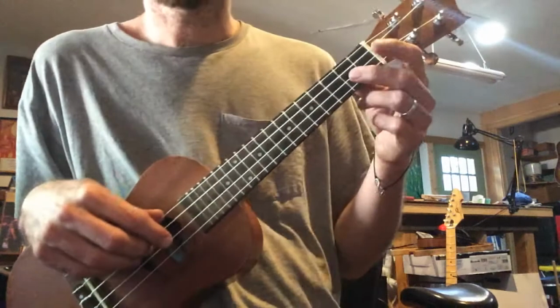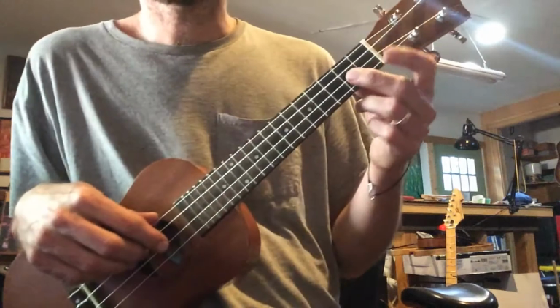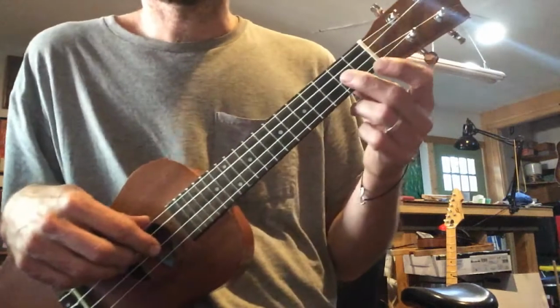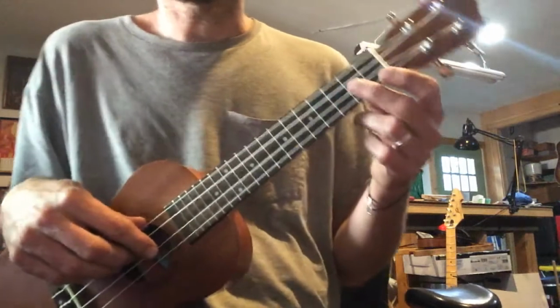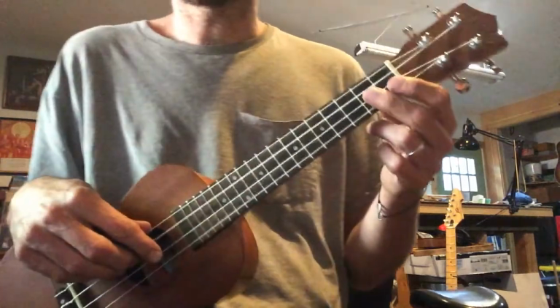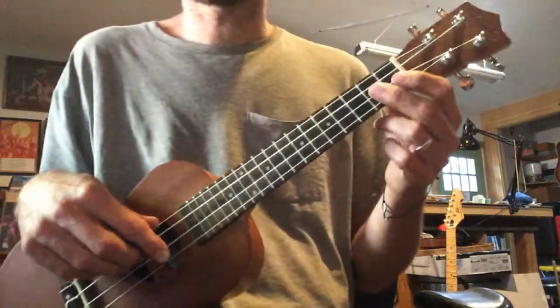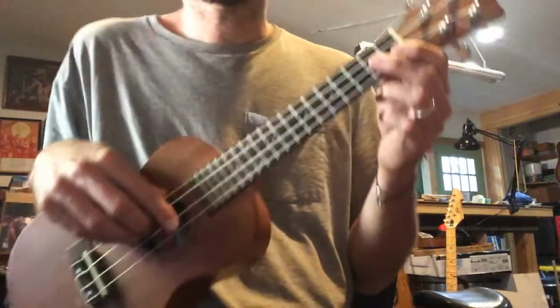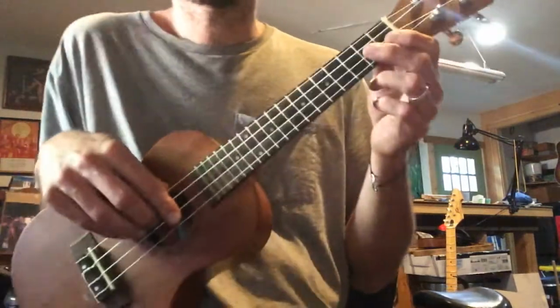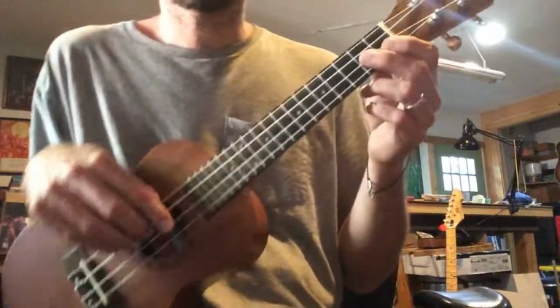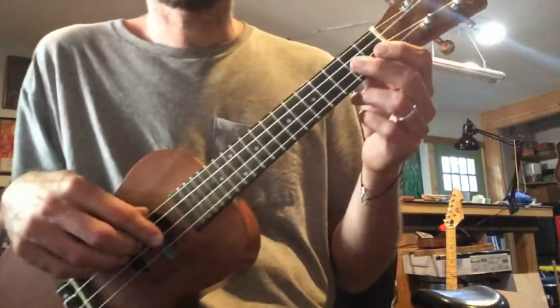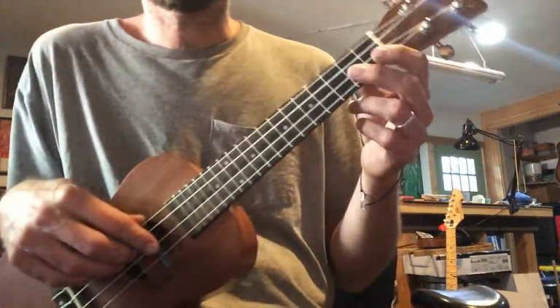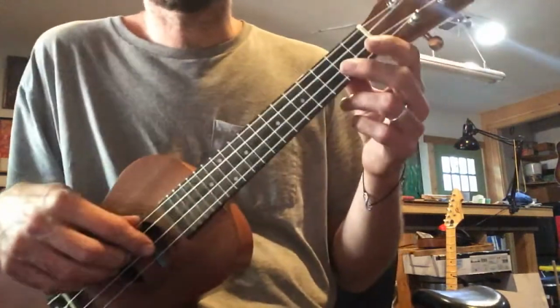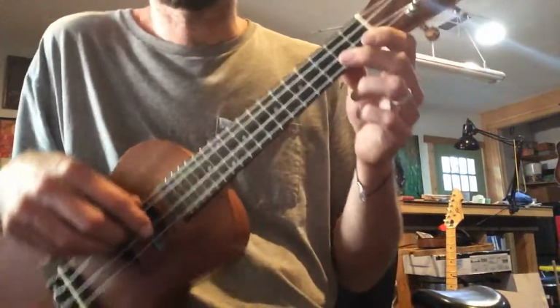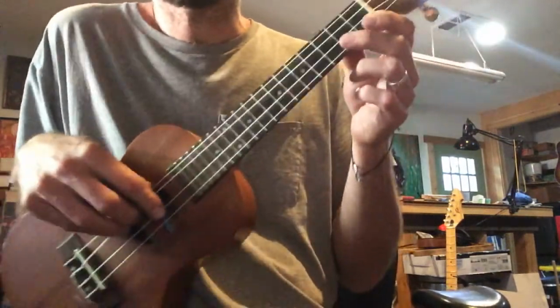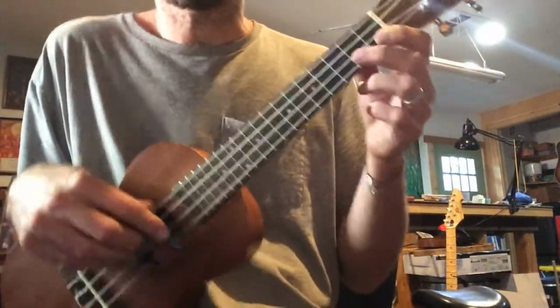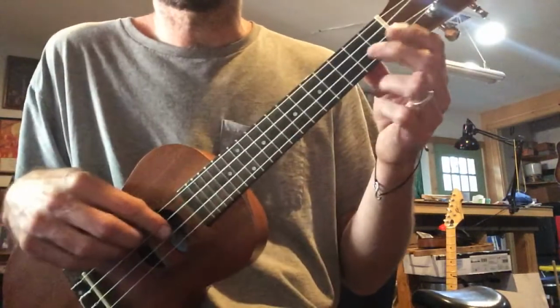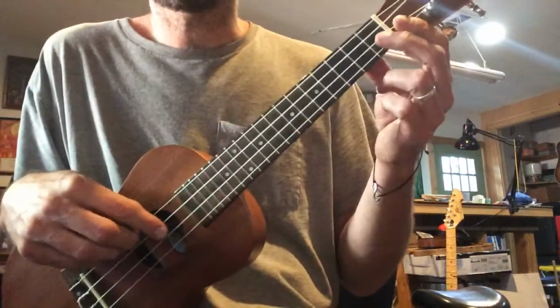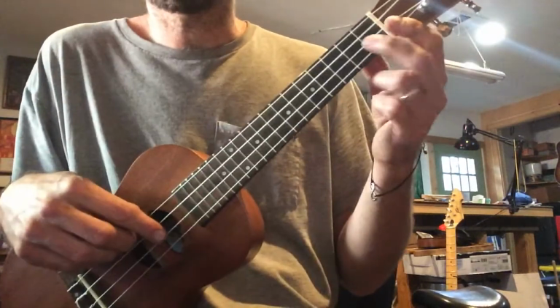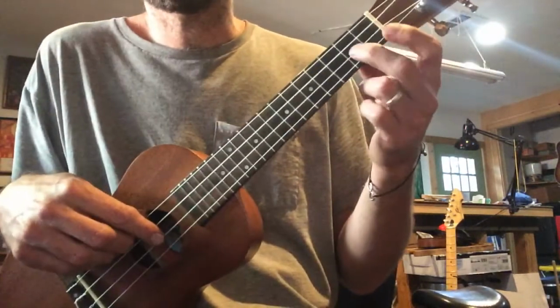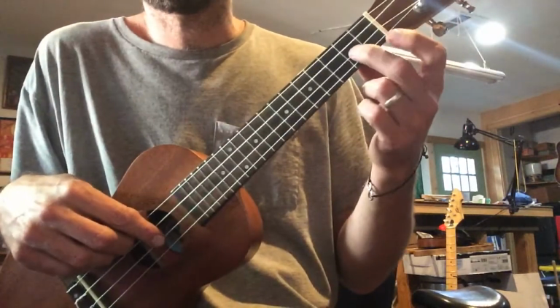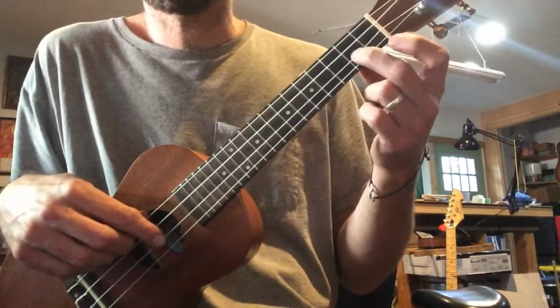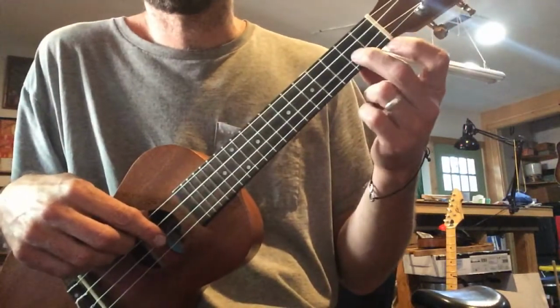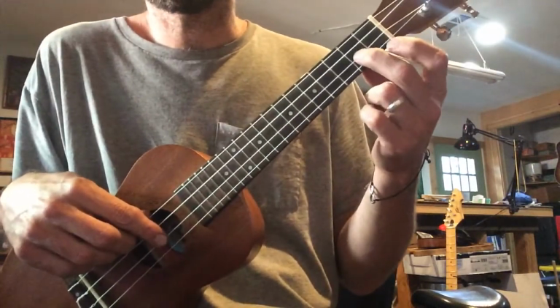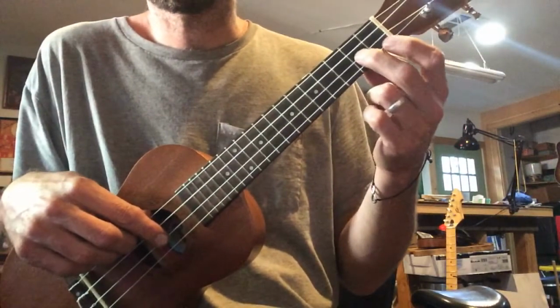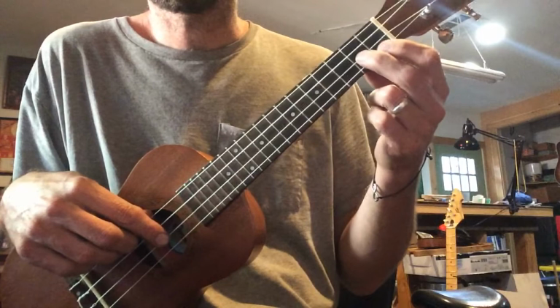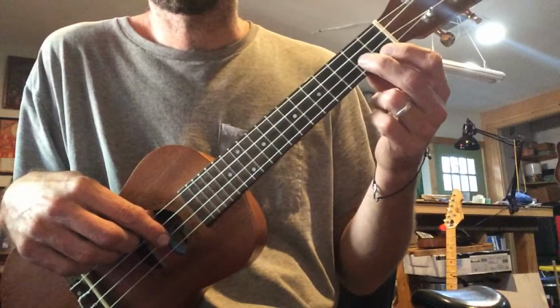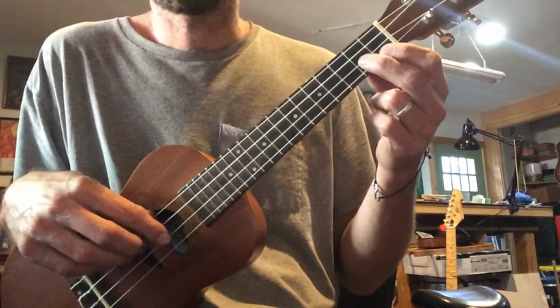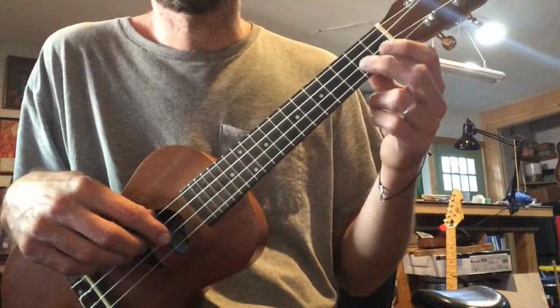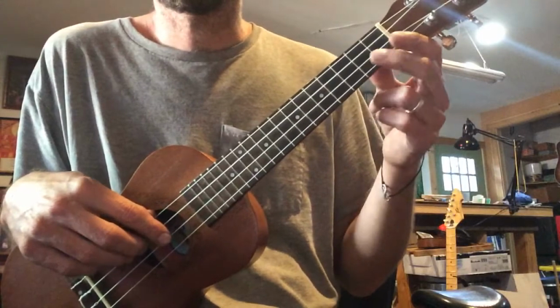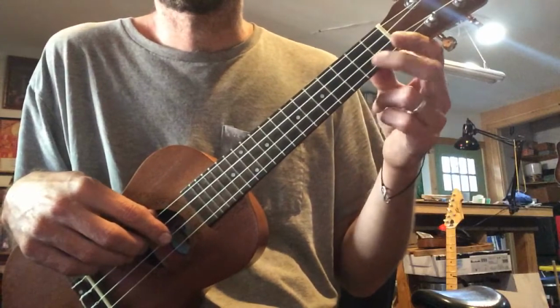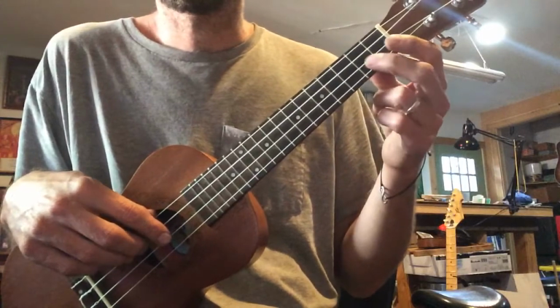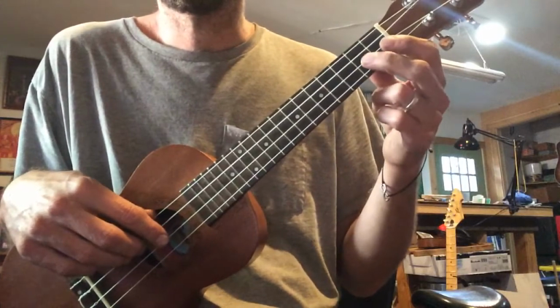Okay, Little Liza Jane in the key of D. We're going to start right here on the second fret, the second string.